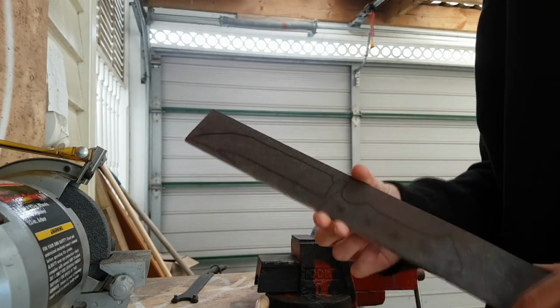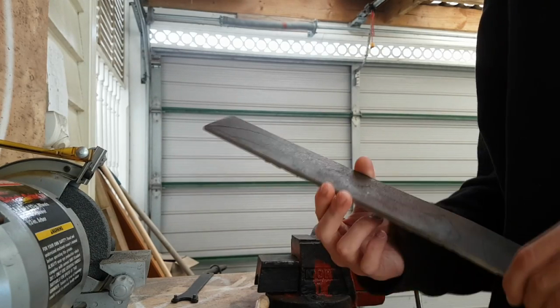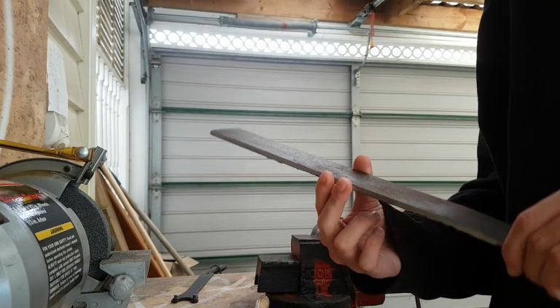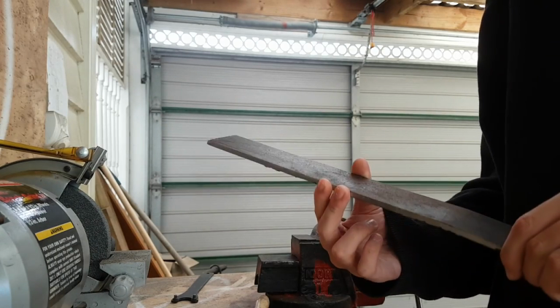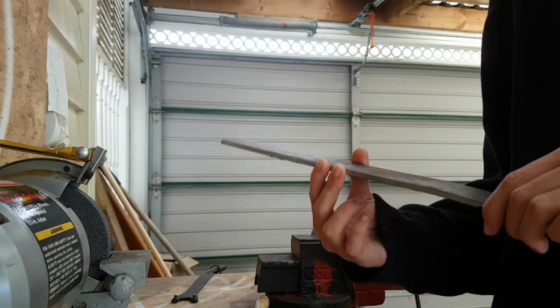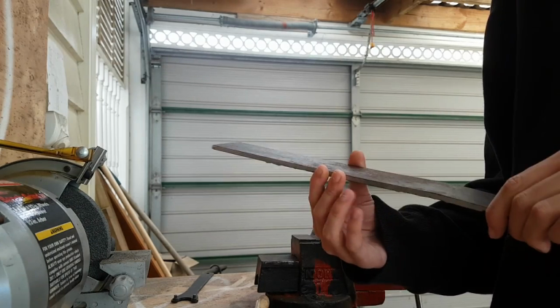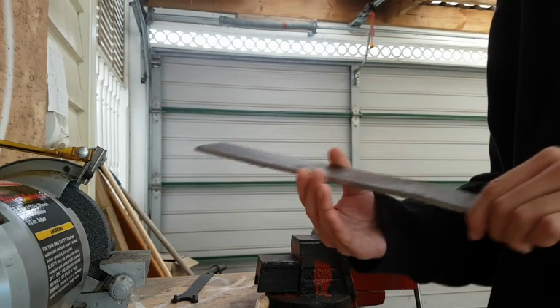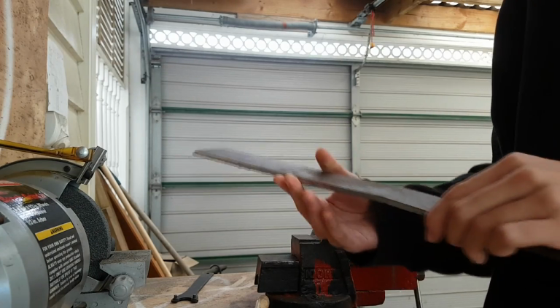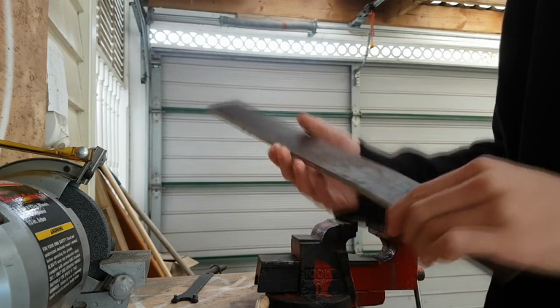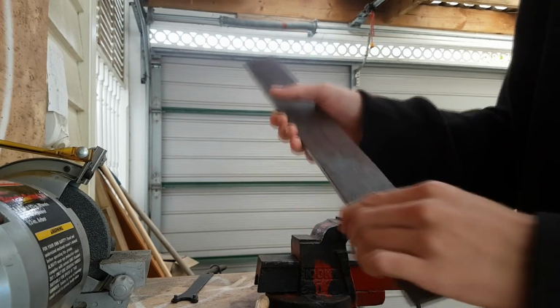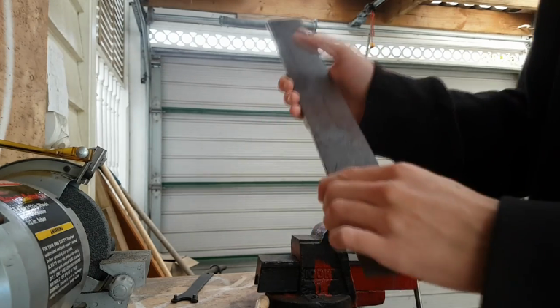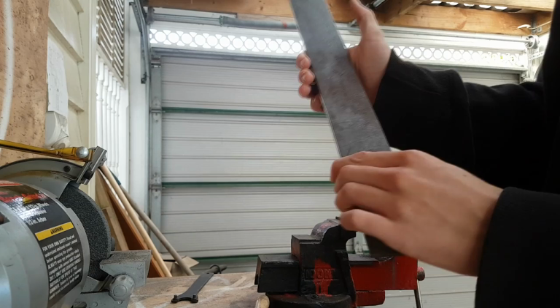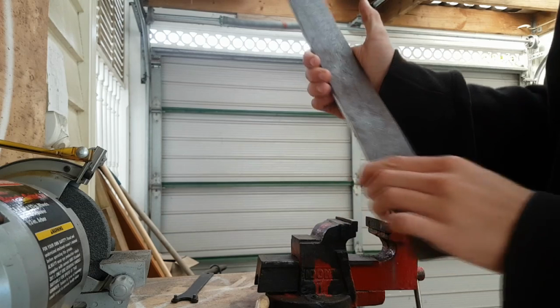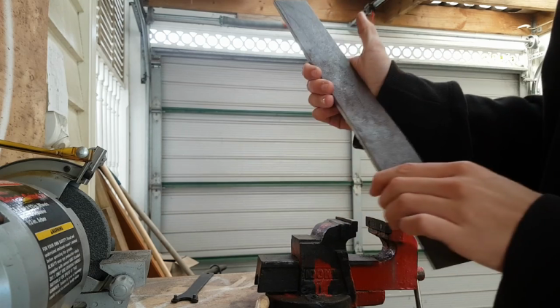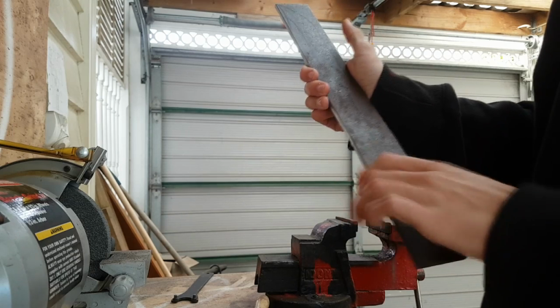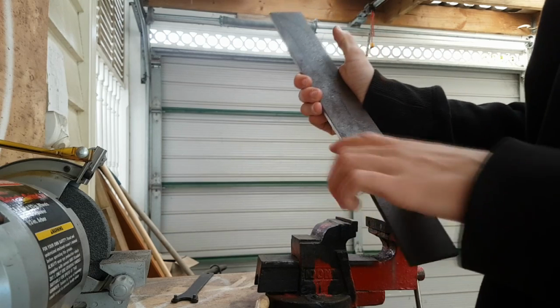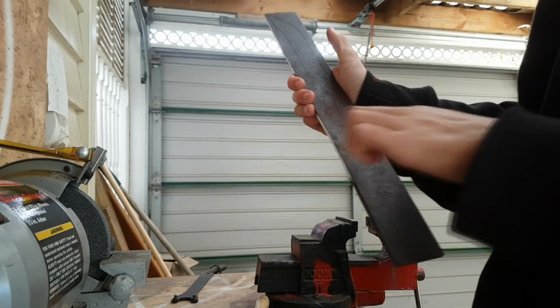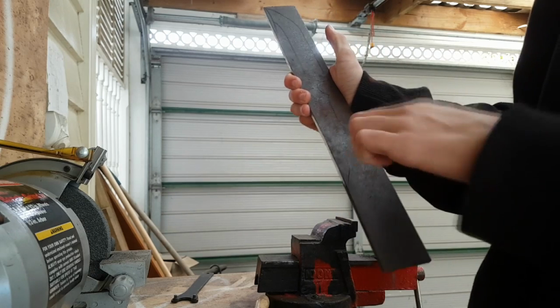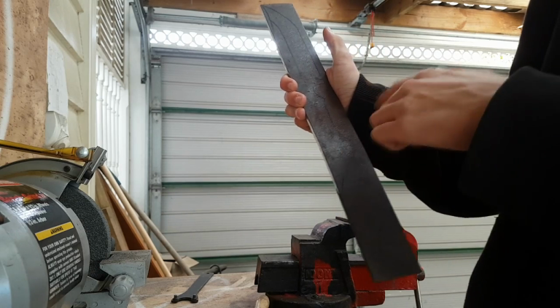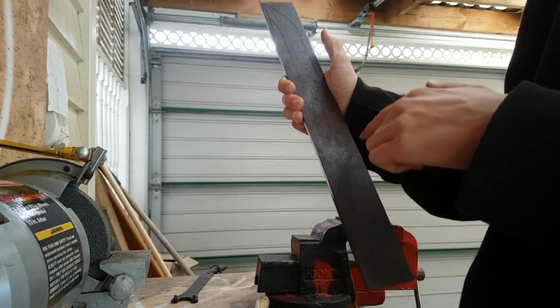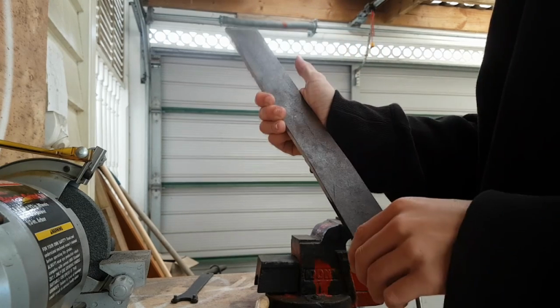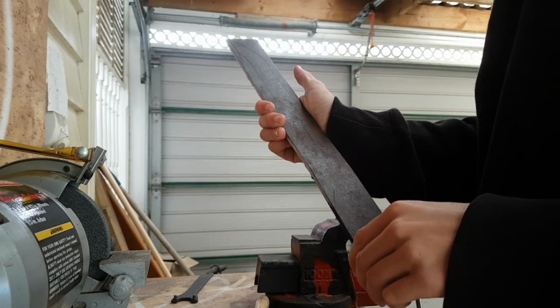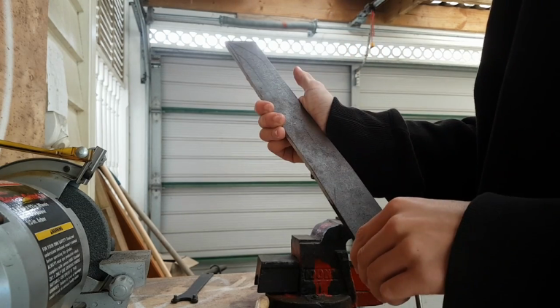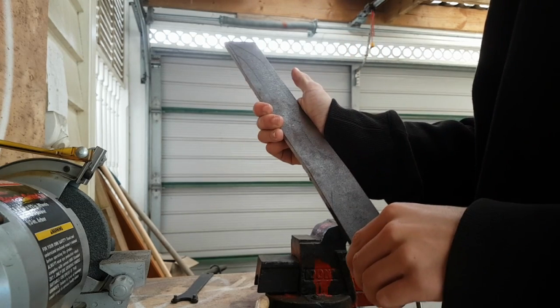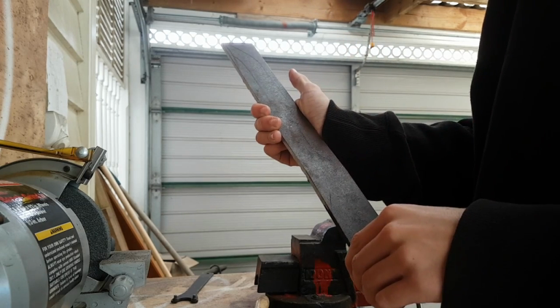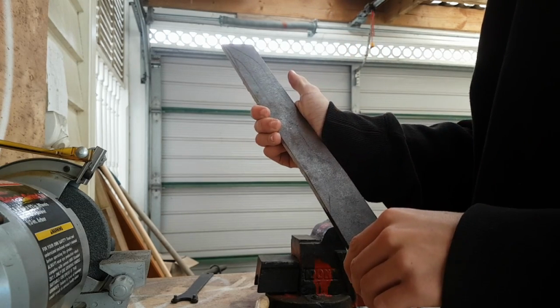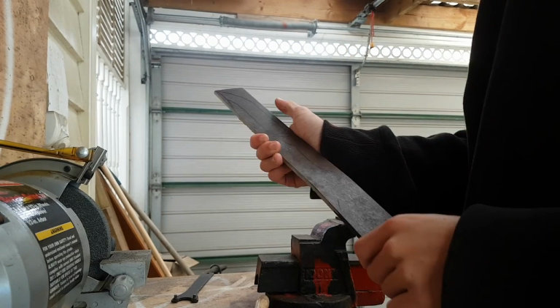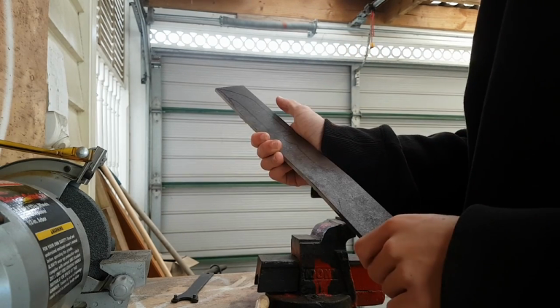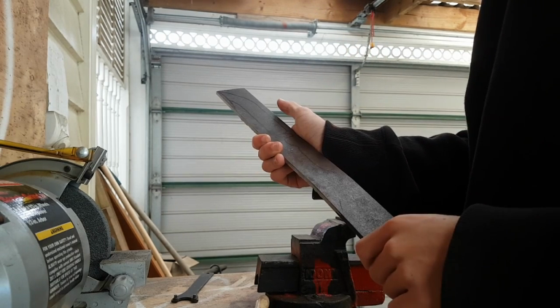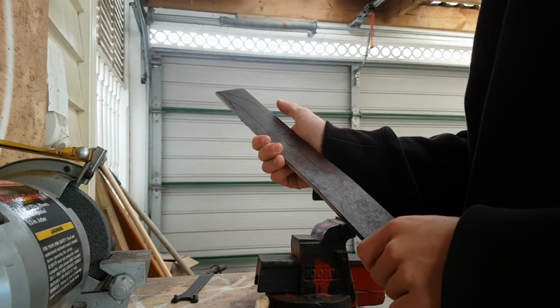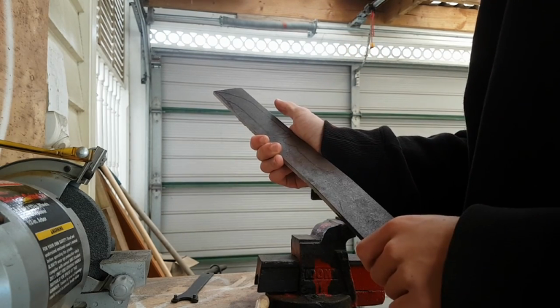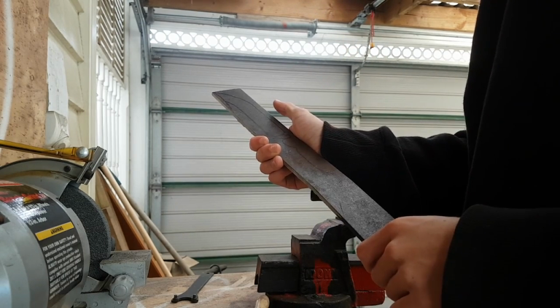I'm going to be making that. The first step I've got to do is cut out the basic shape, and then I will be fine-tuning the shape.